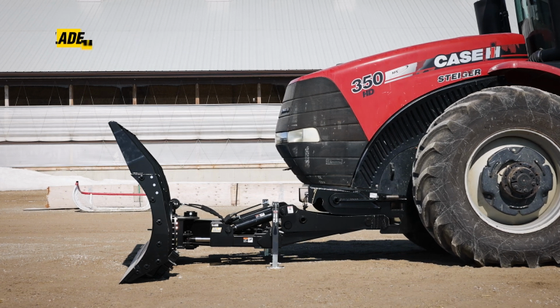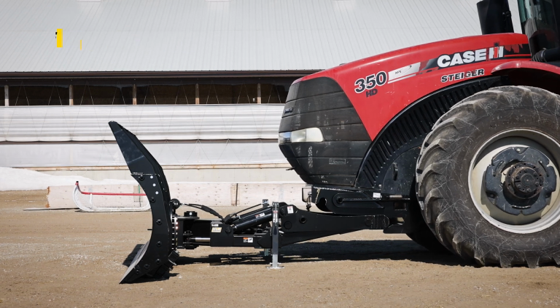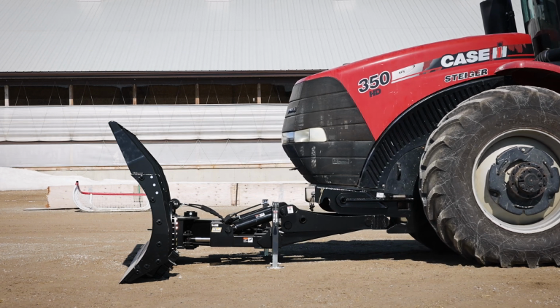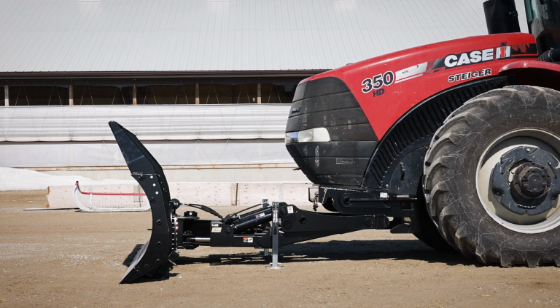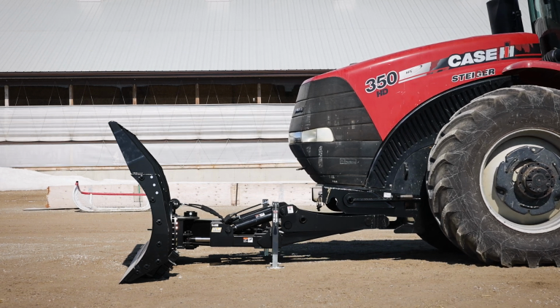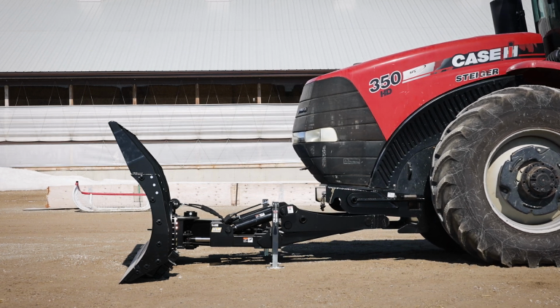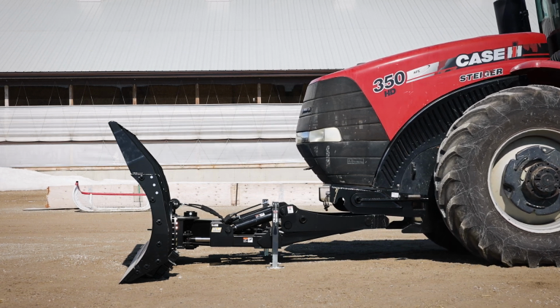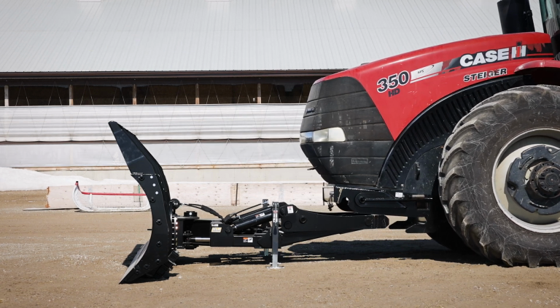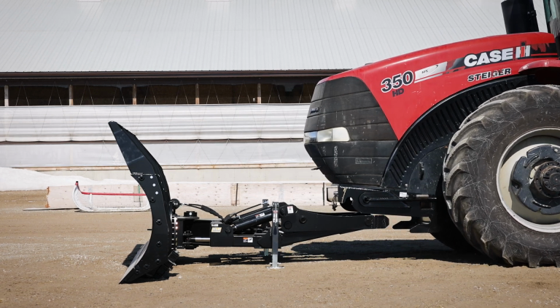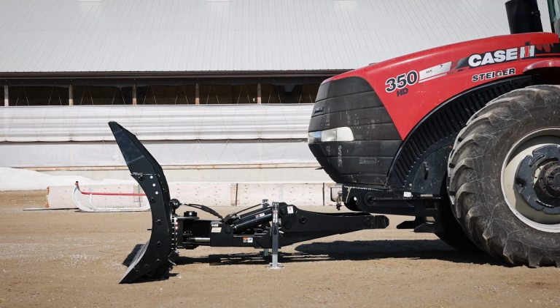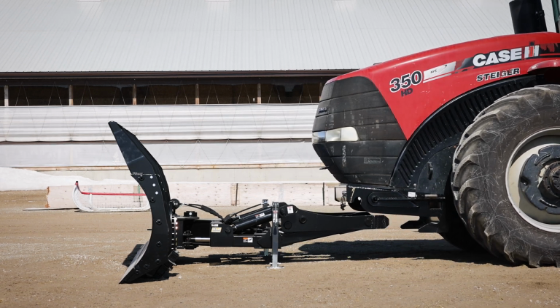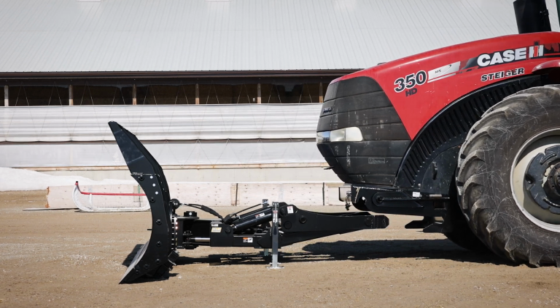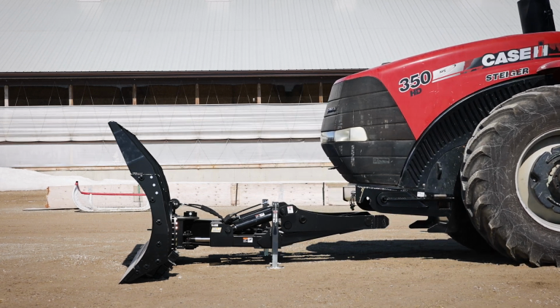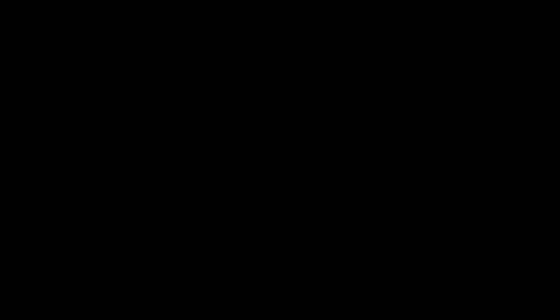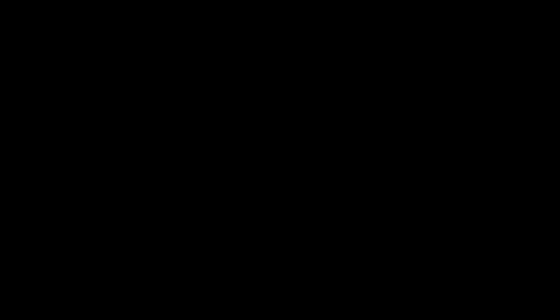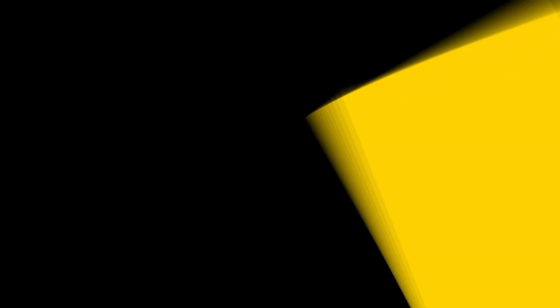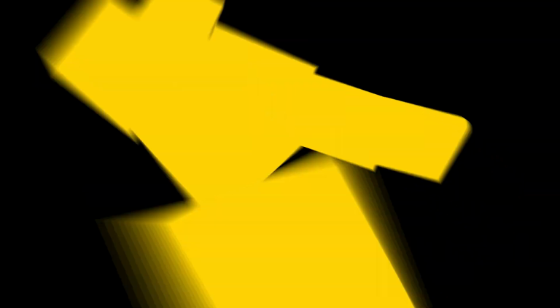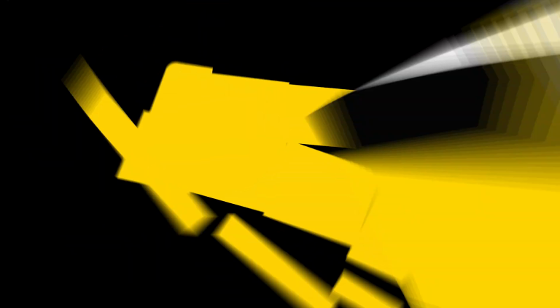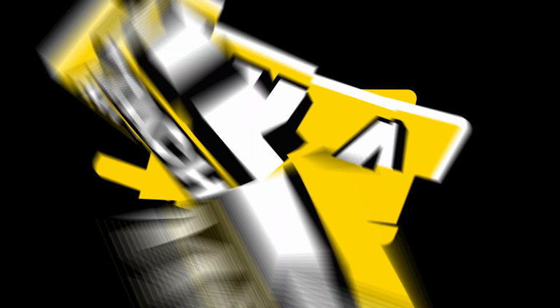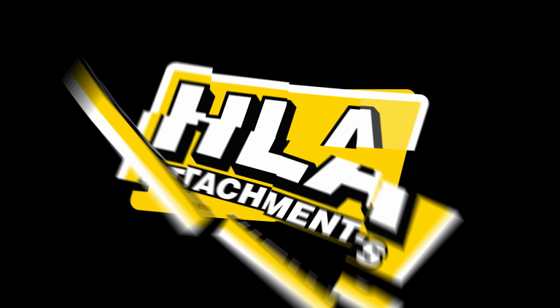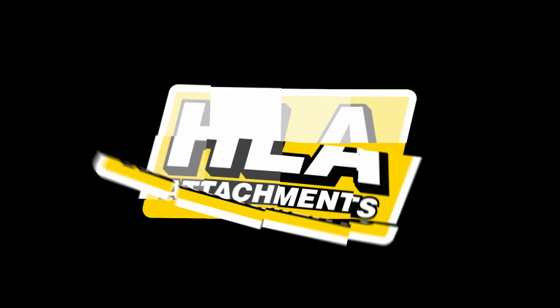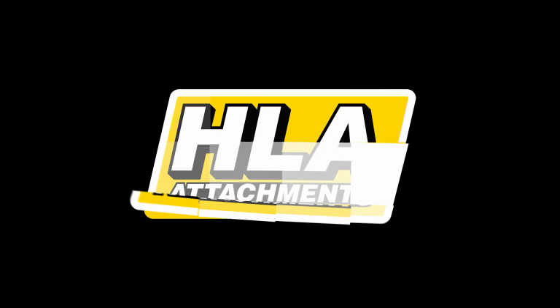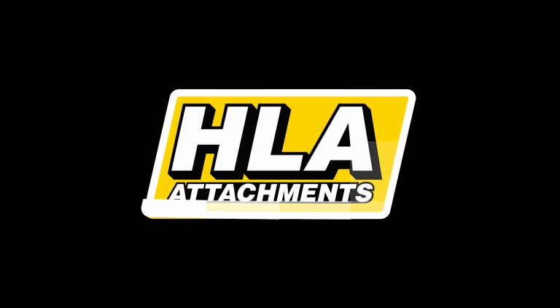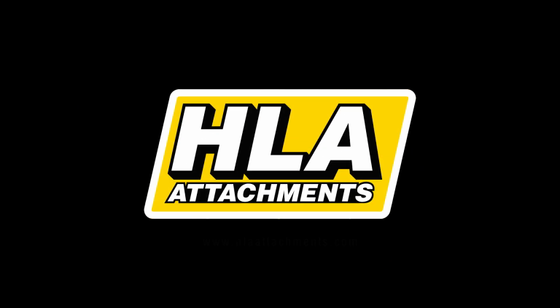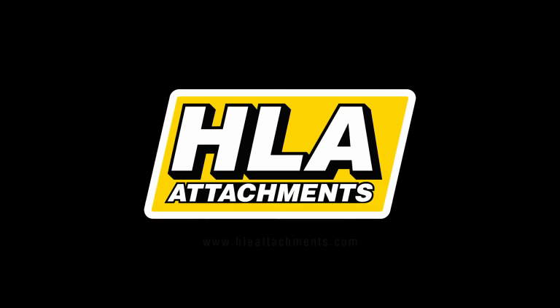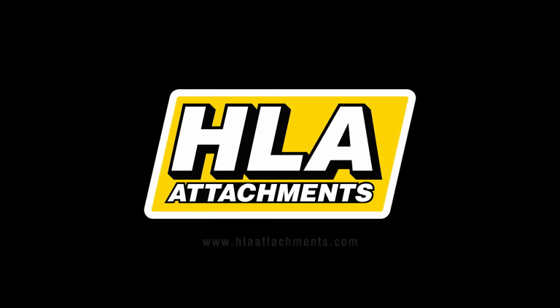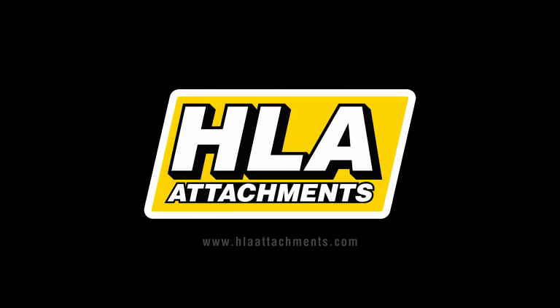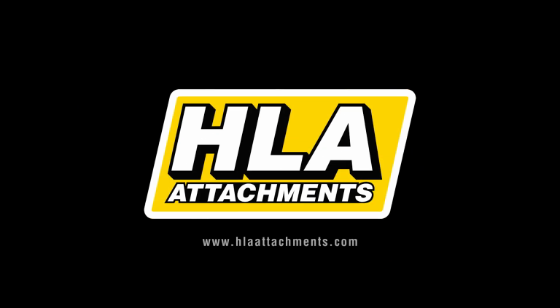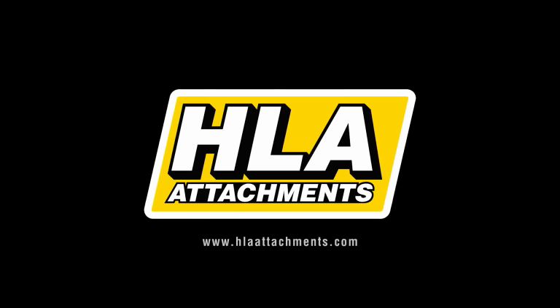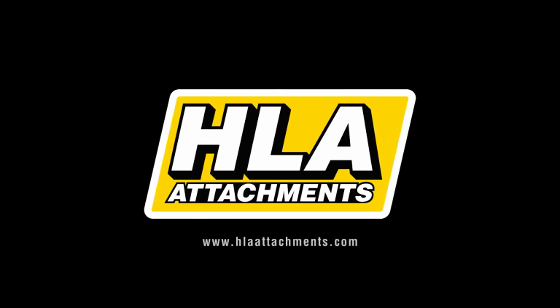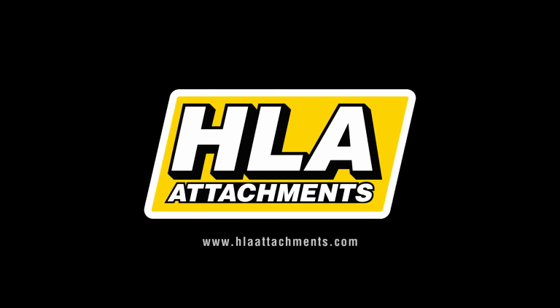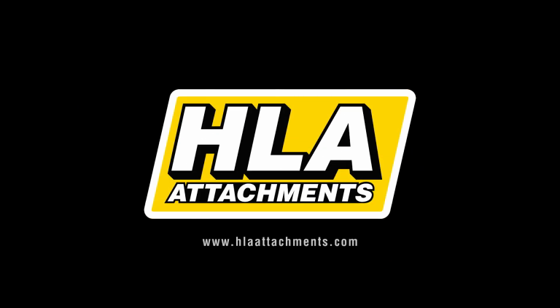For more information on this product or others, visit us at HLAattachments.com.